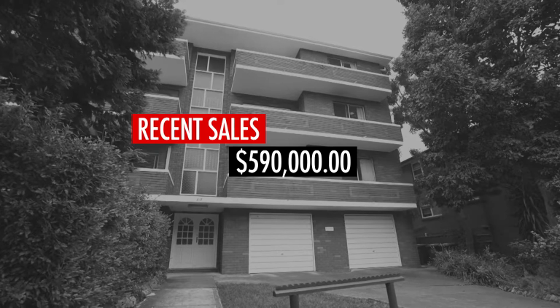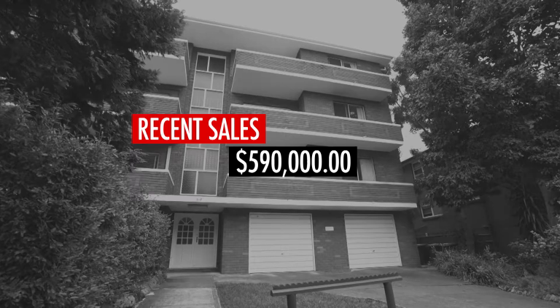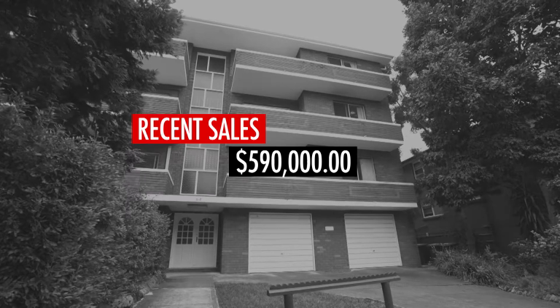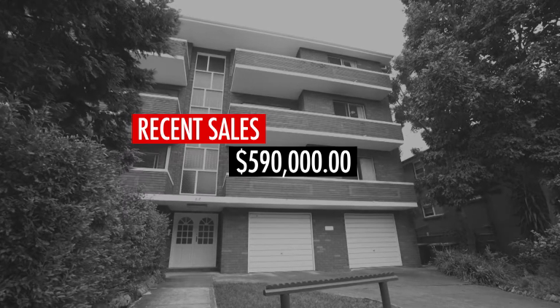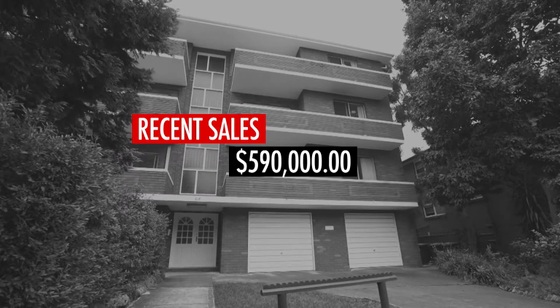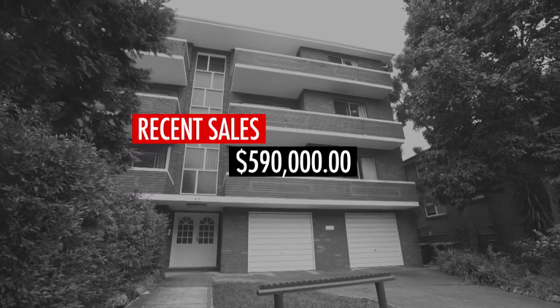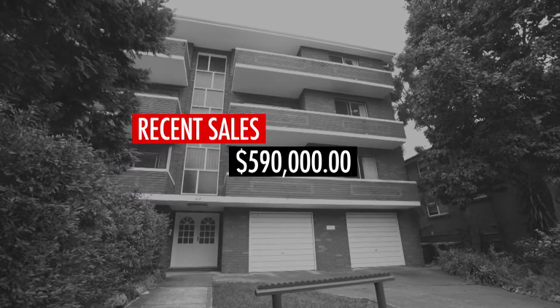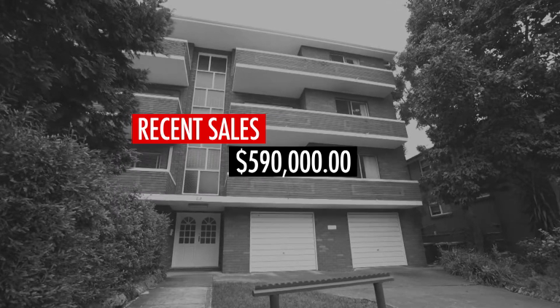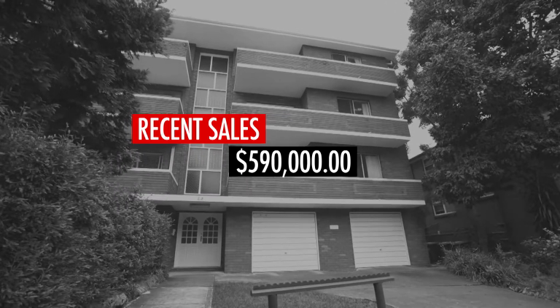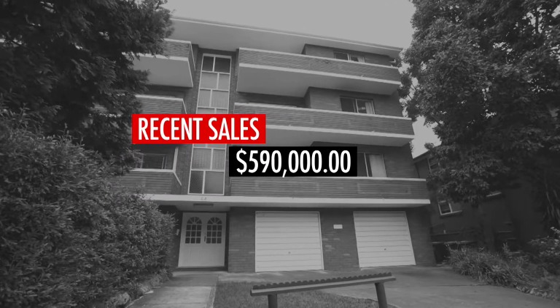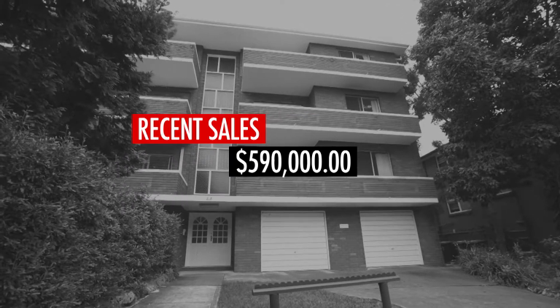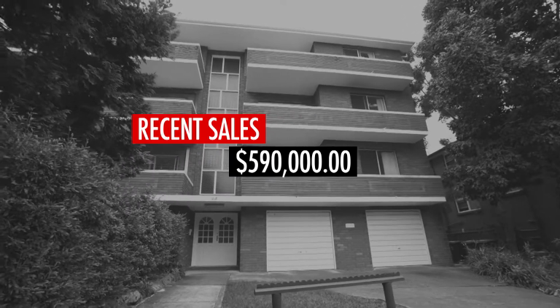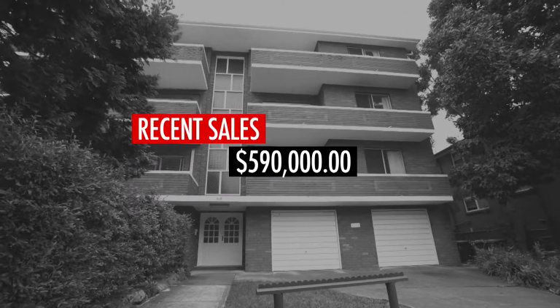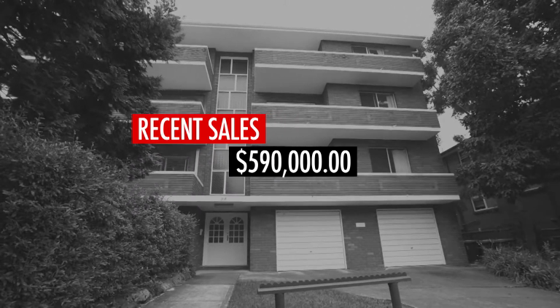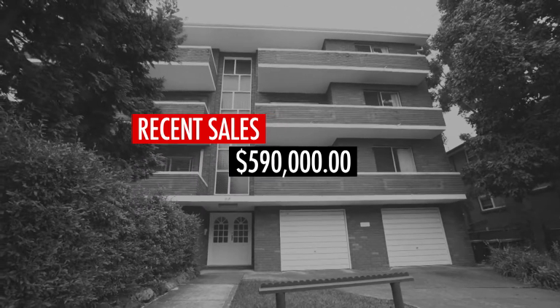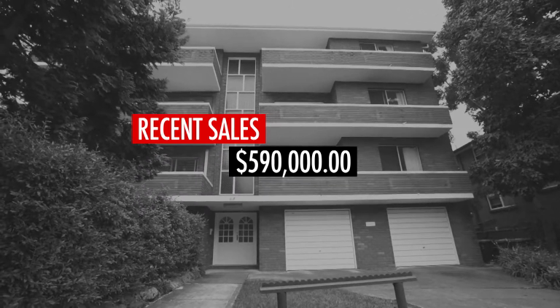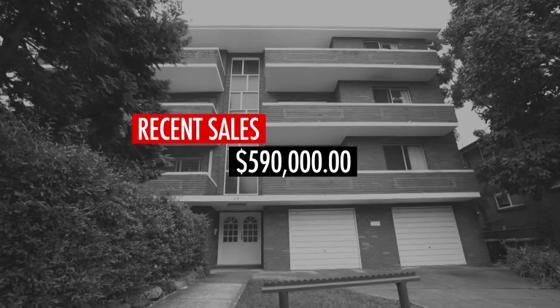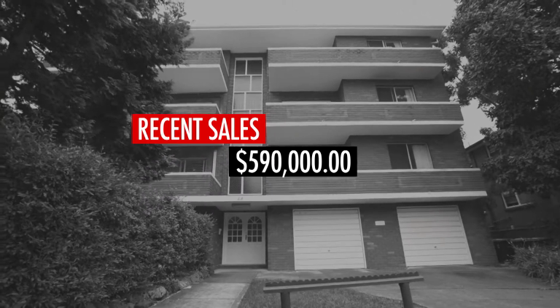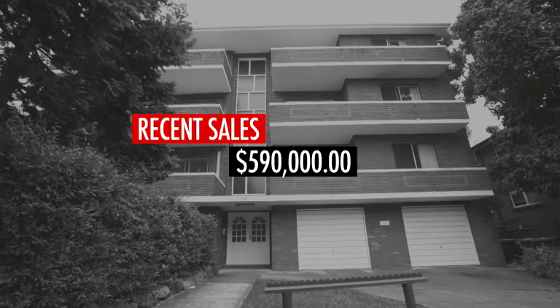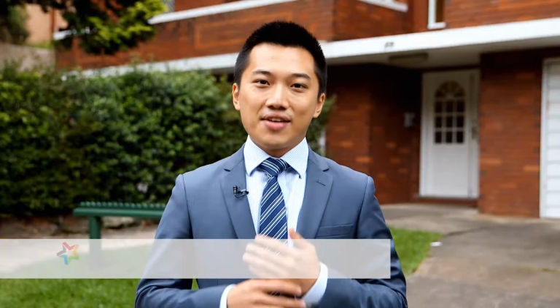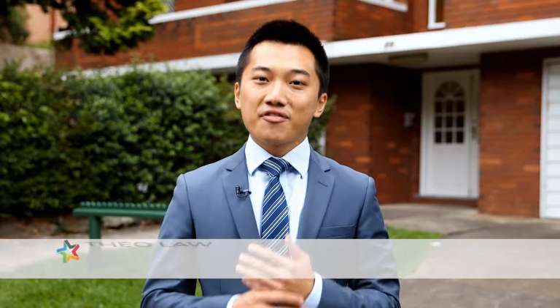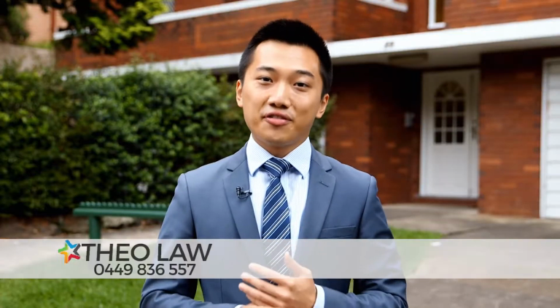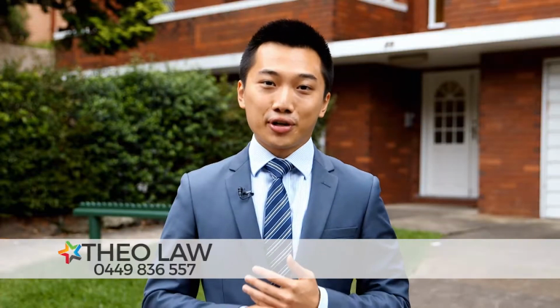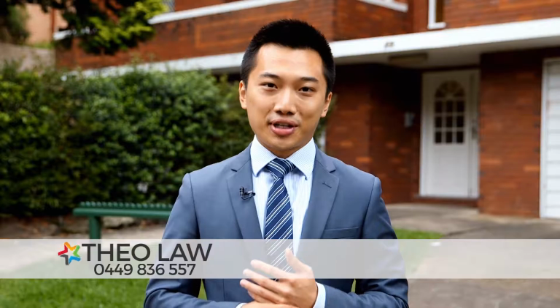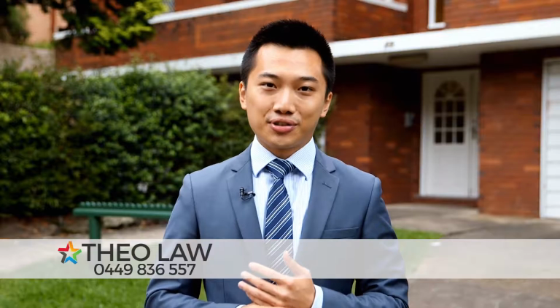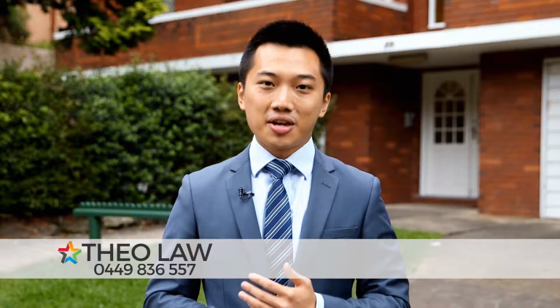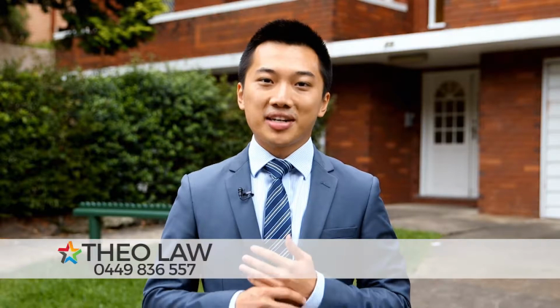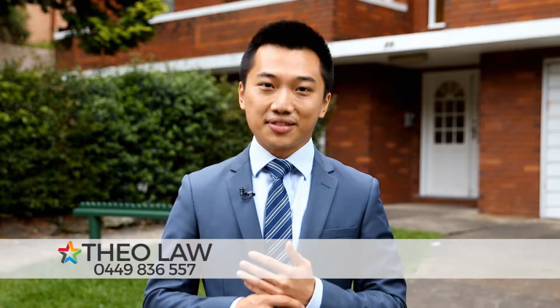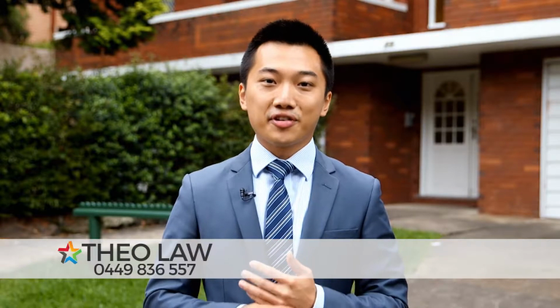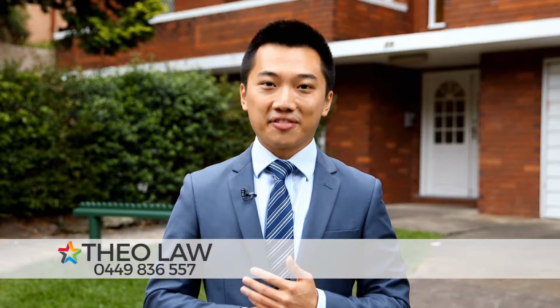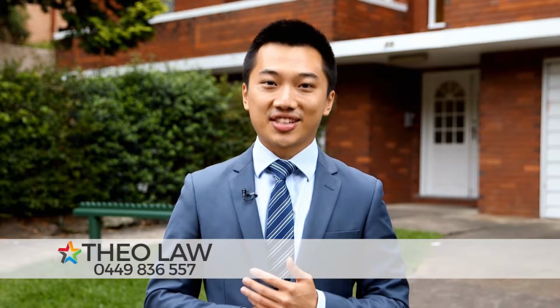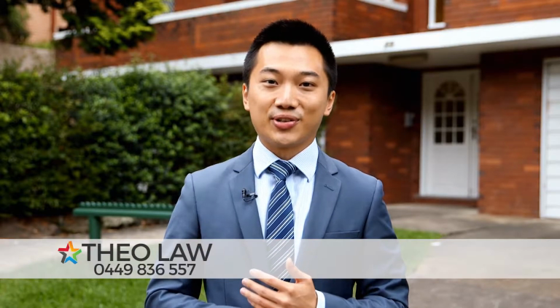This is a great opportunity to buy a unit in this perfect location. If you have any further questions, please feel free to give us a call.